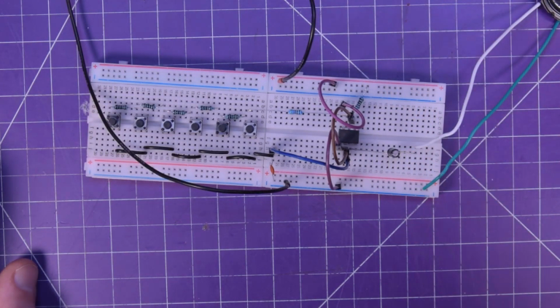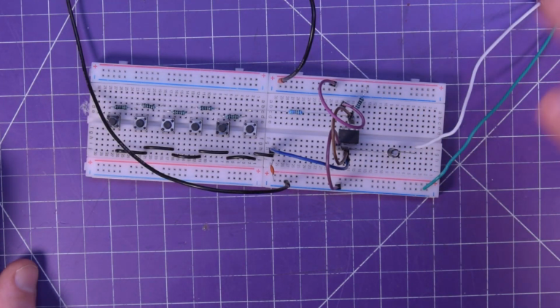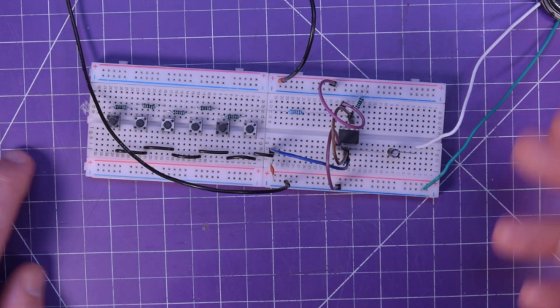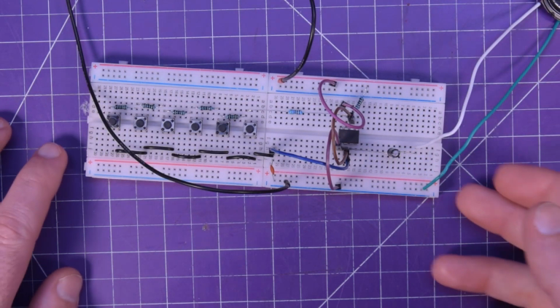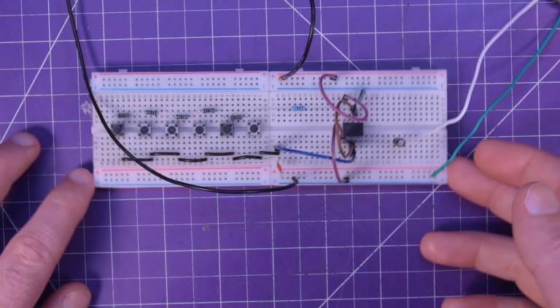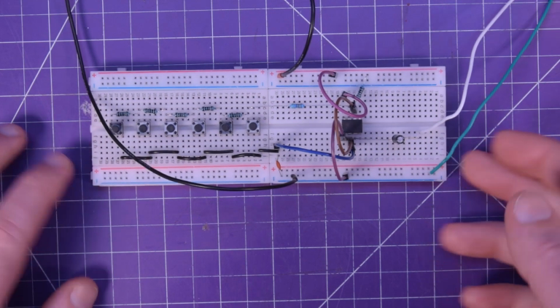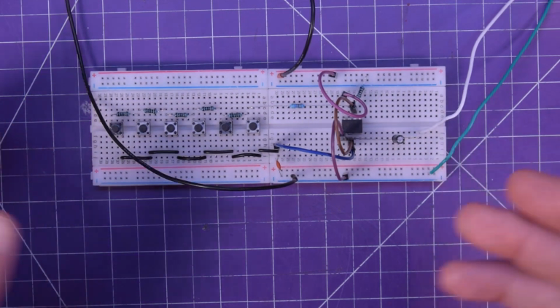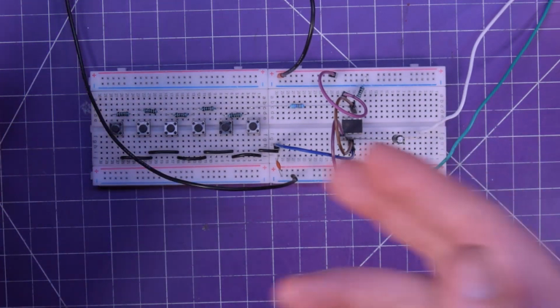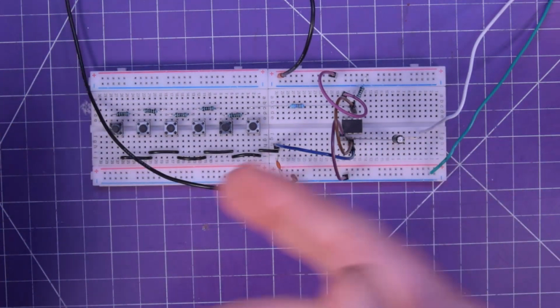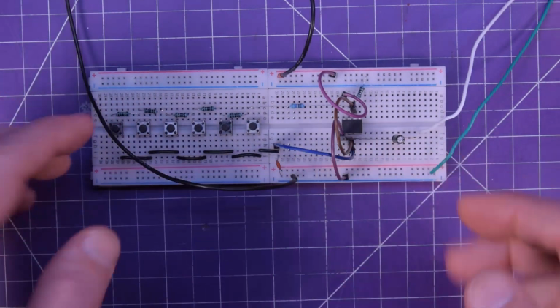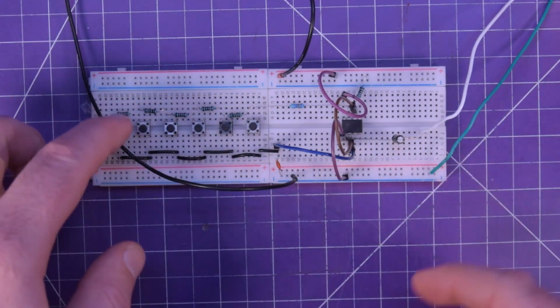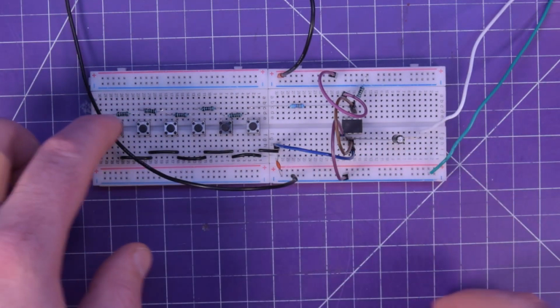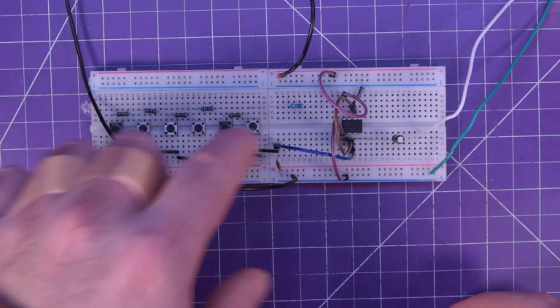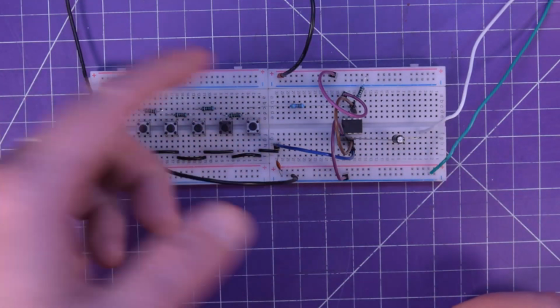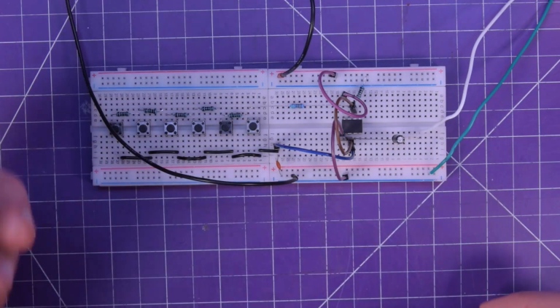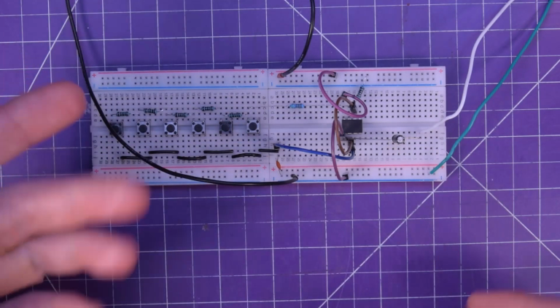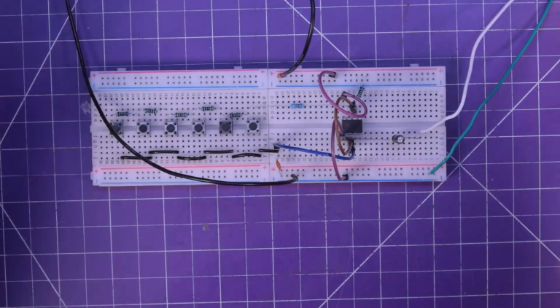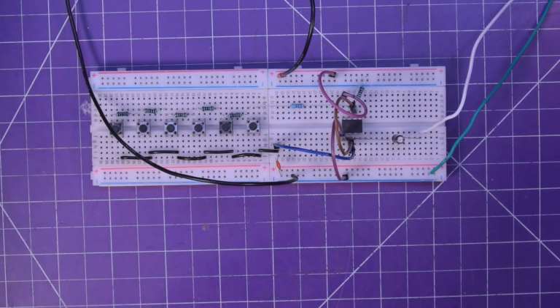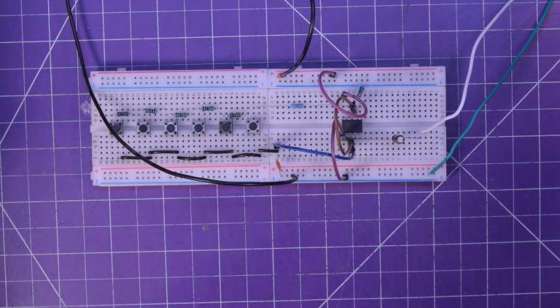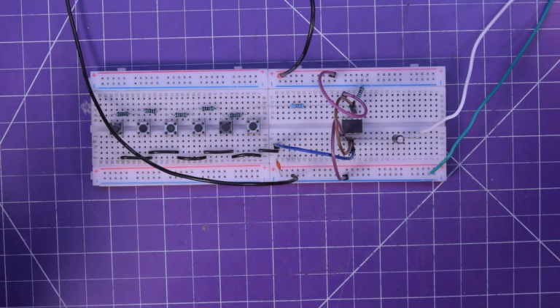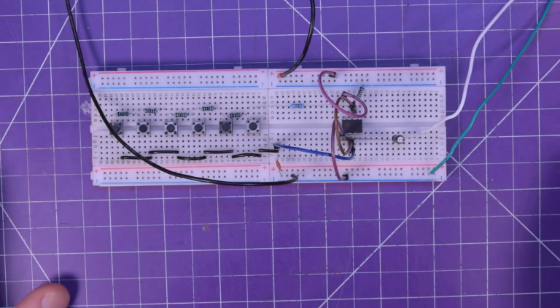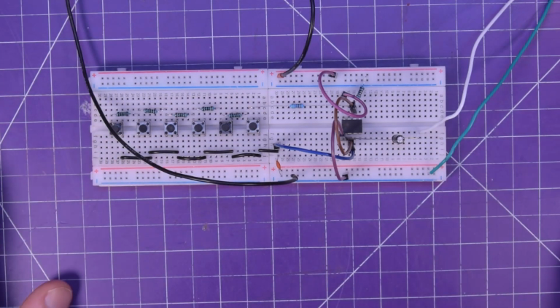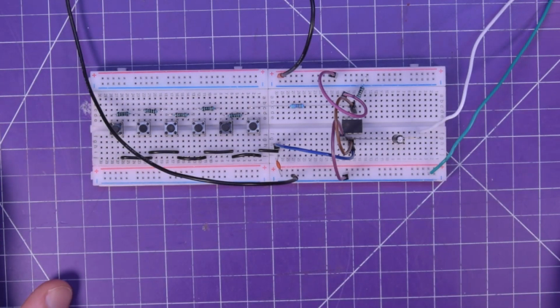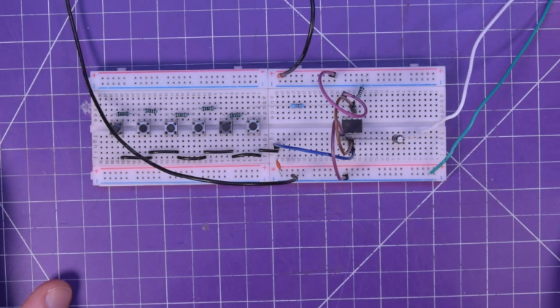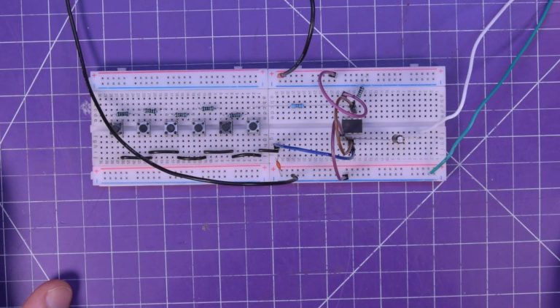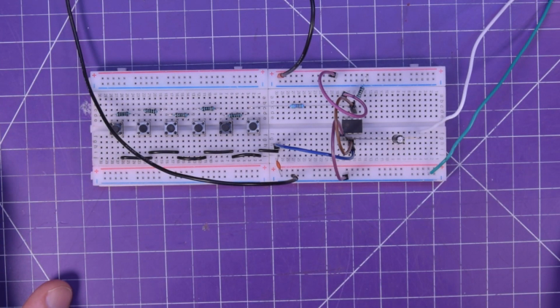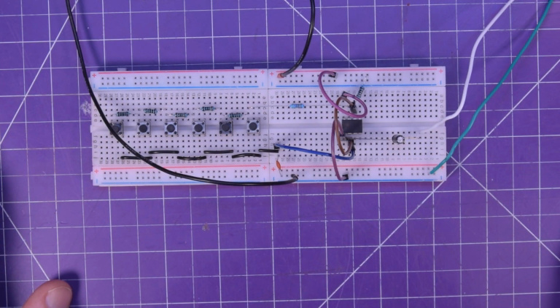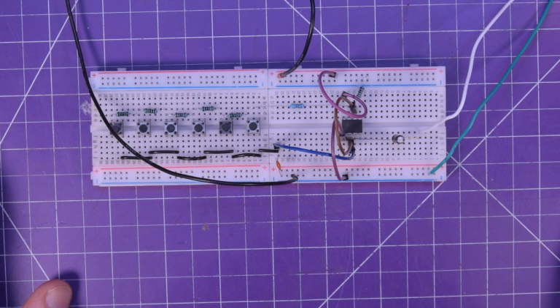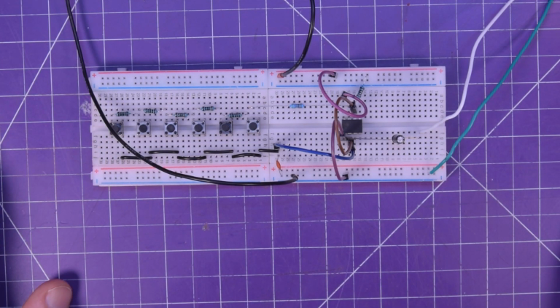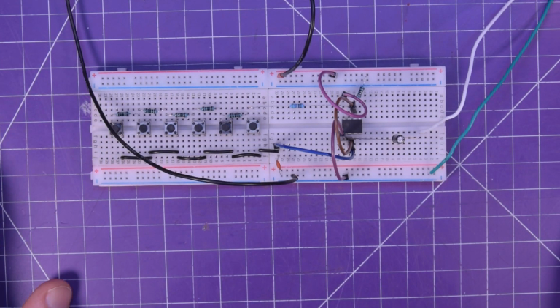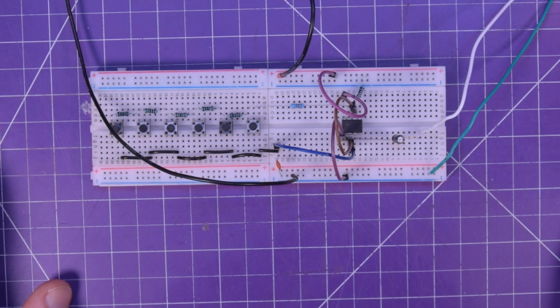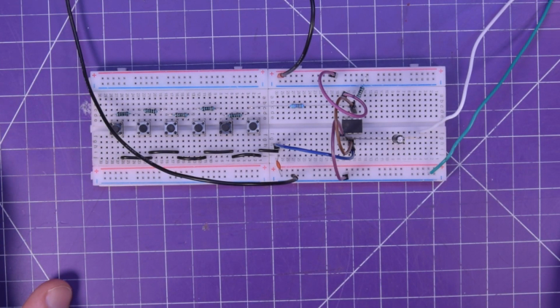This is a bit unwieldy, but why not turn it into a circuit board?